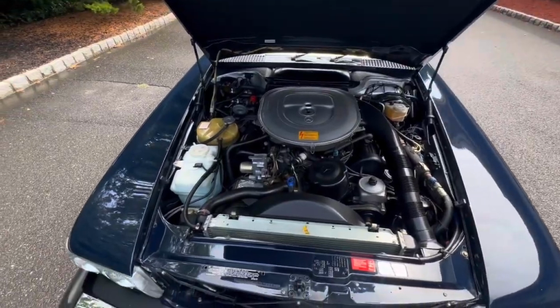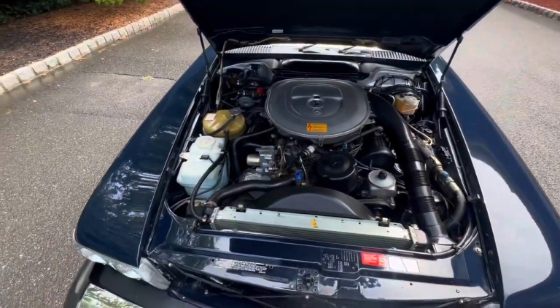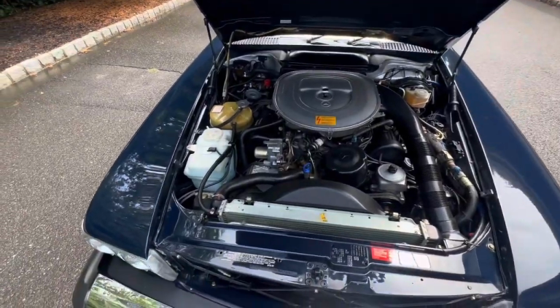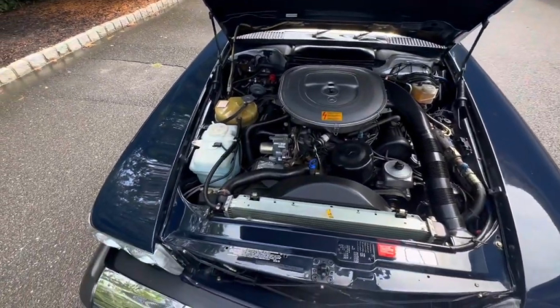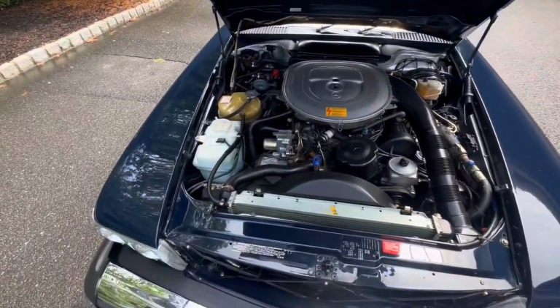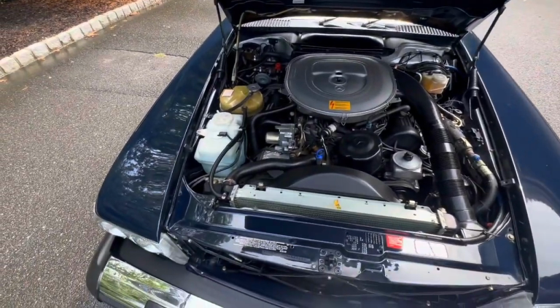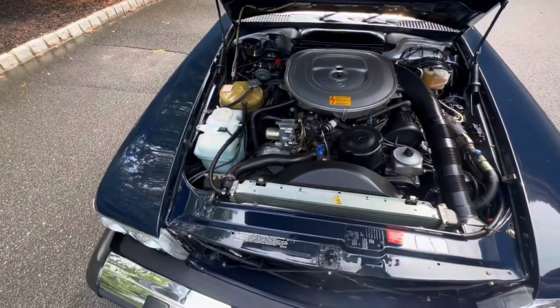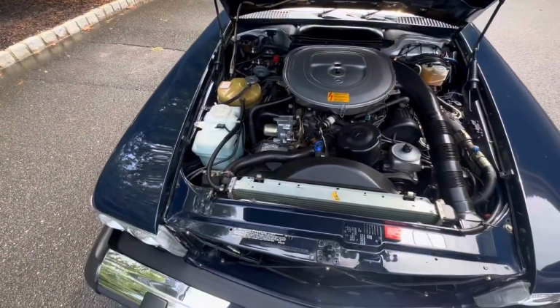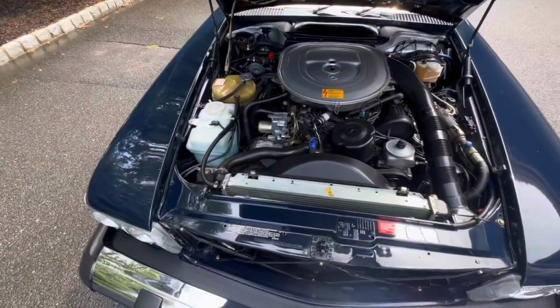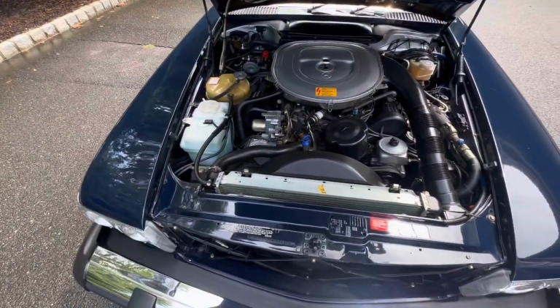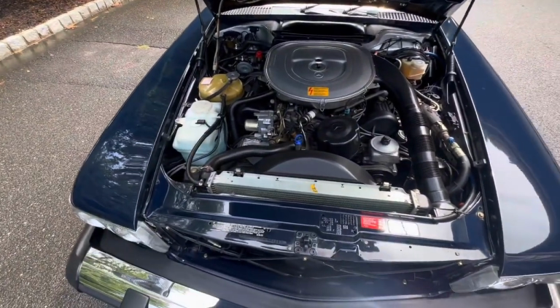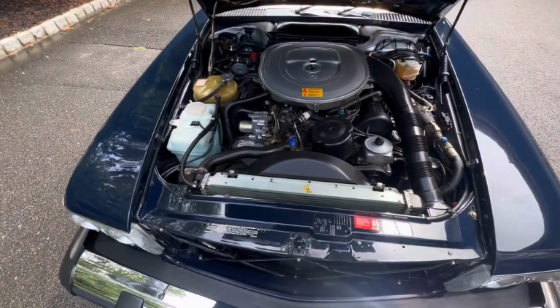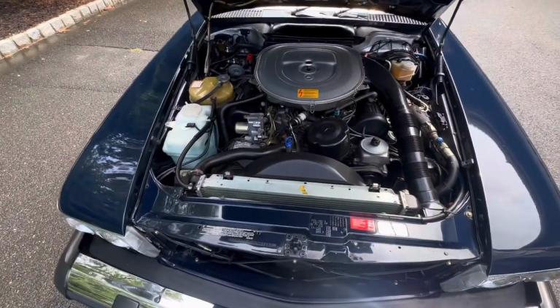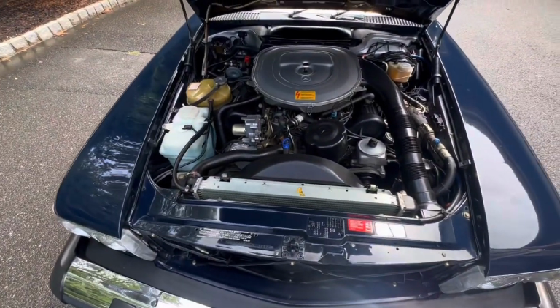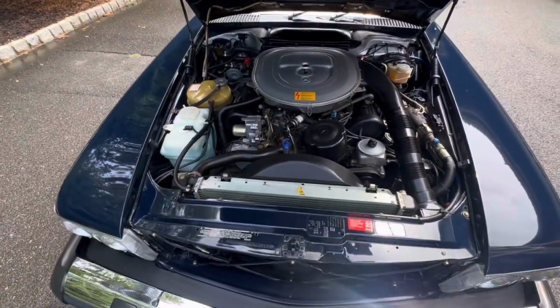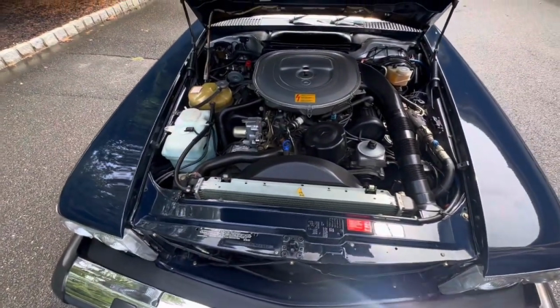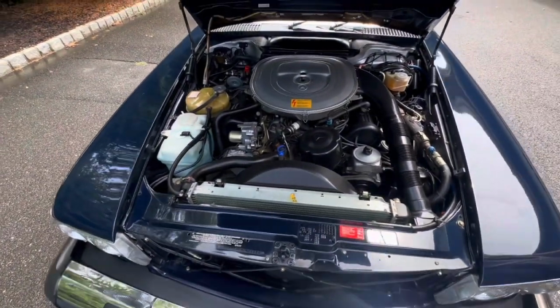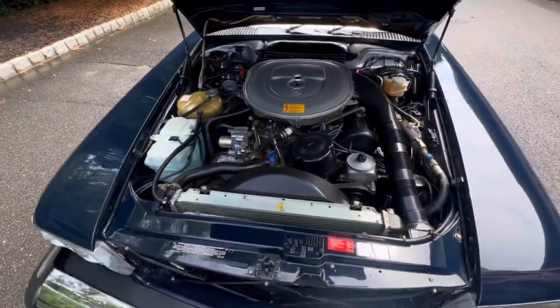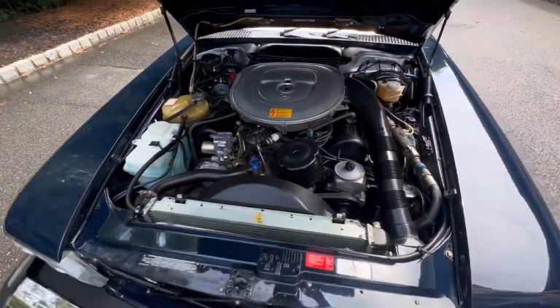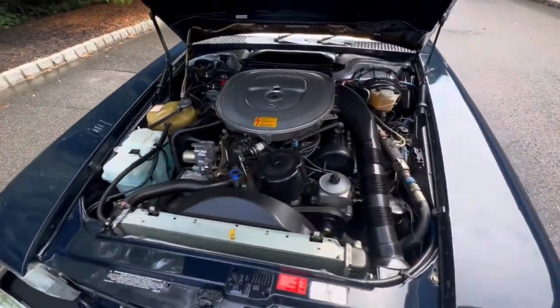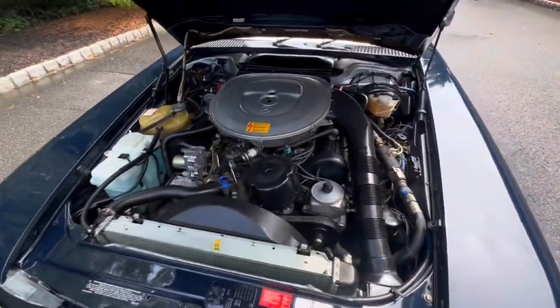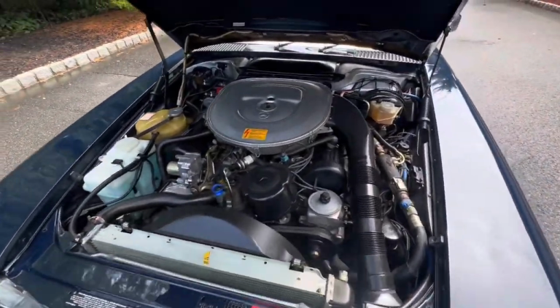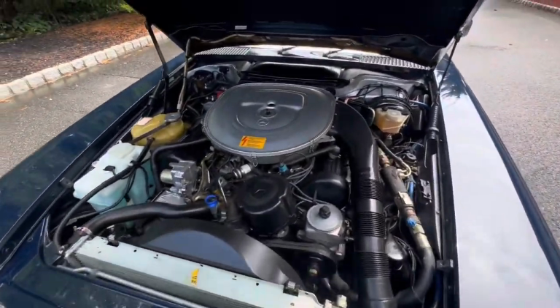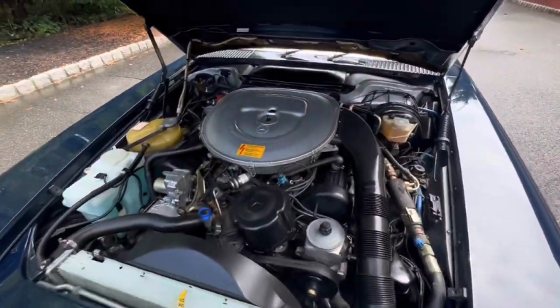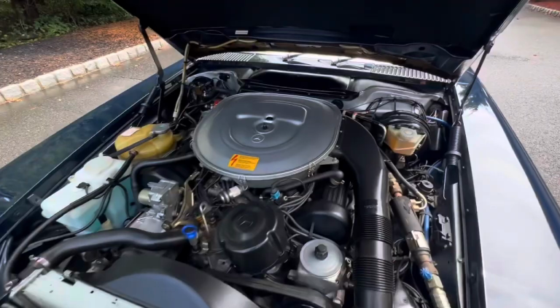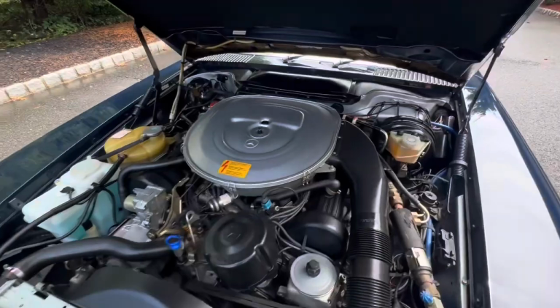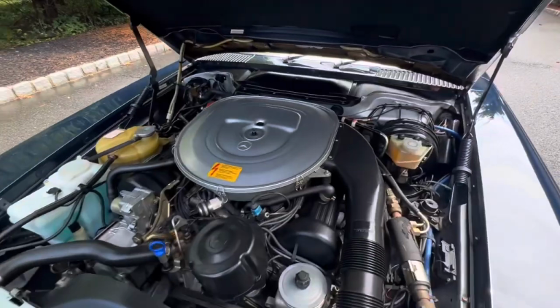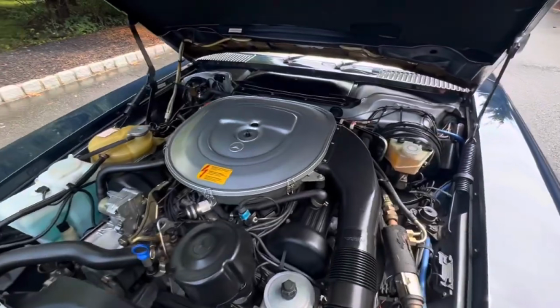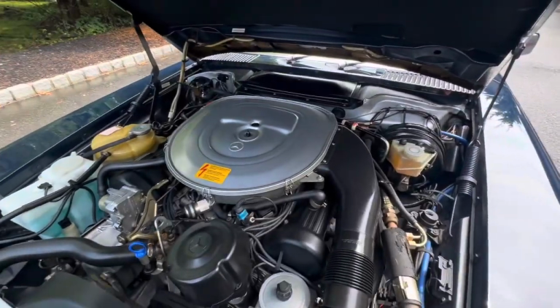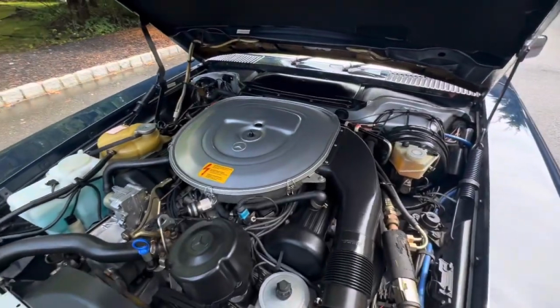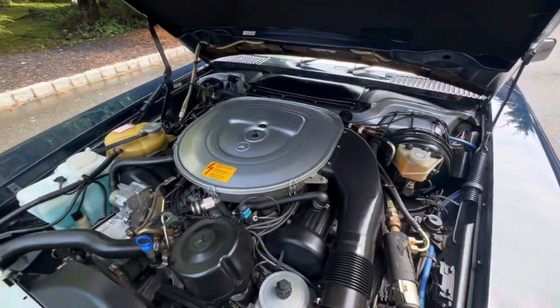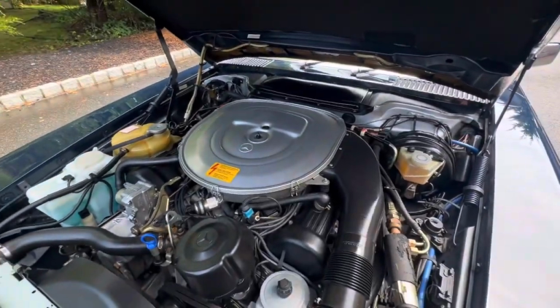The car runs and drives fantastic. The AC blows ice cold through all the center vents.